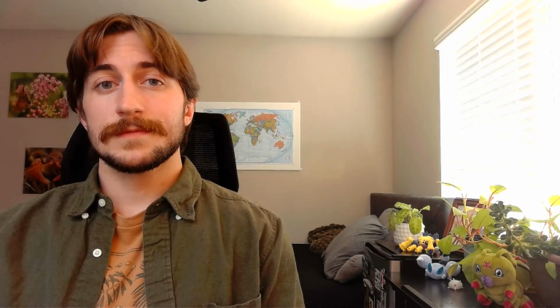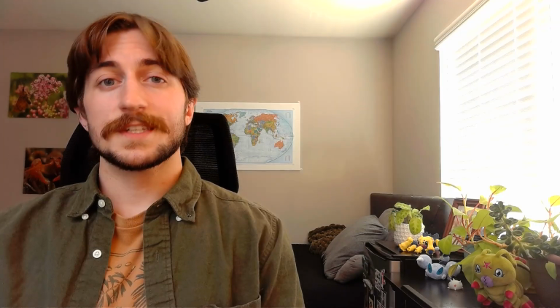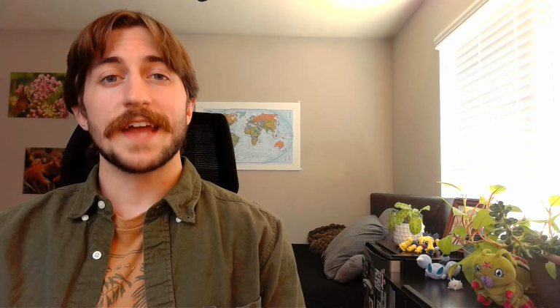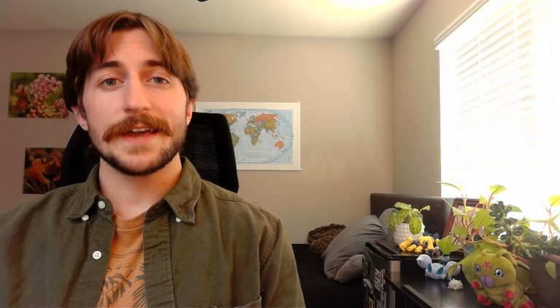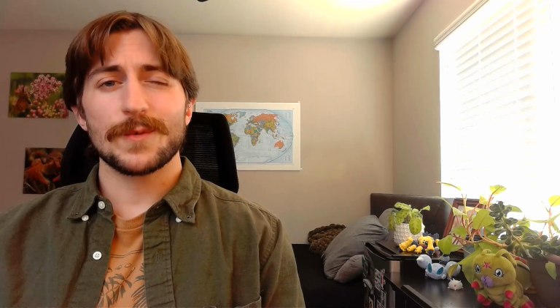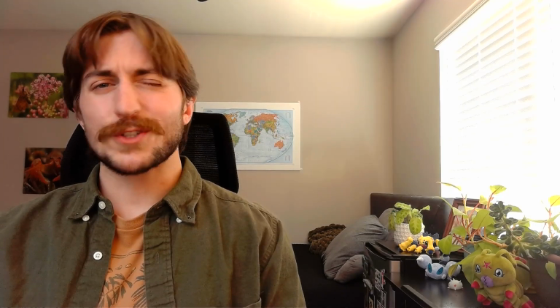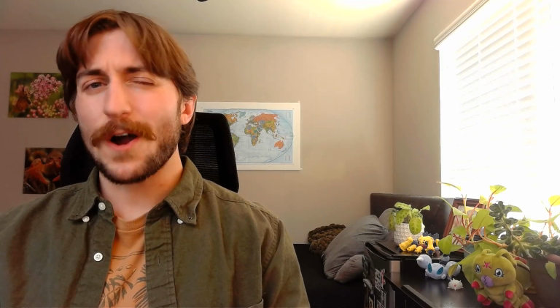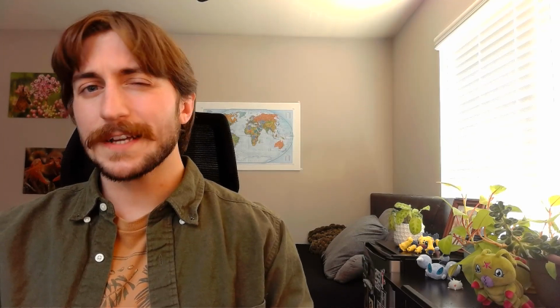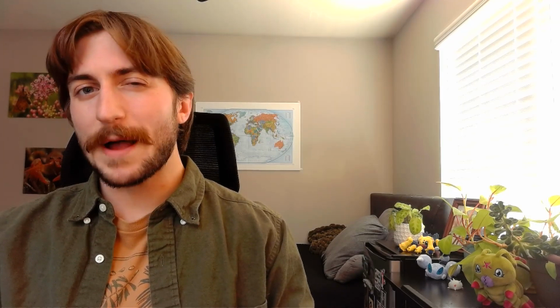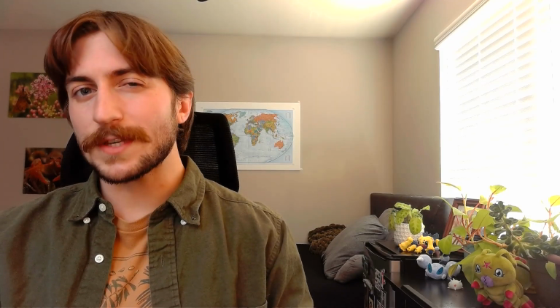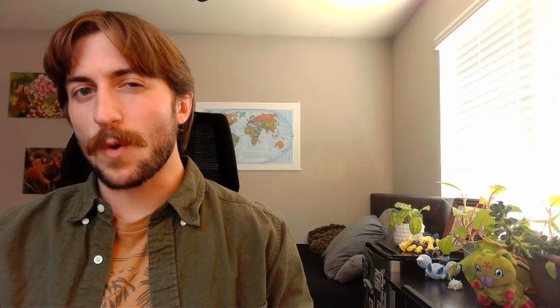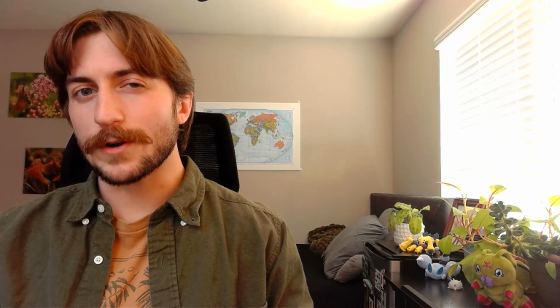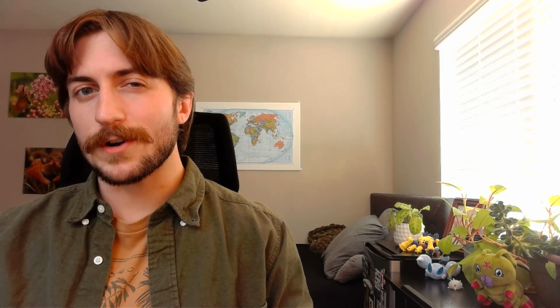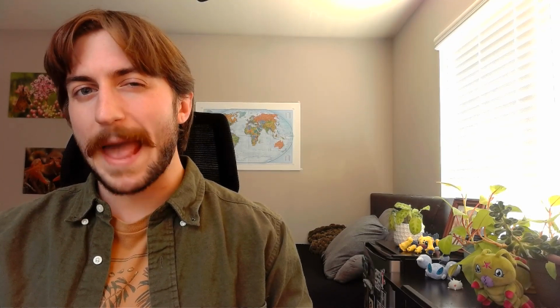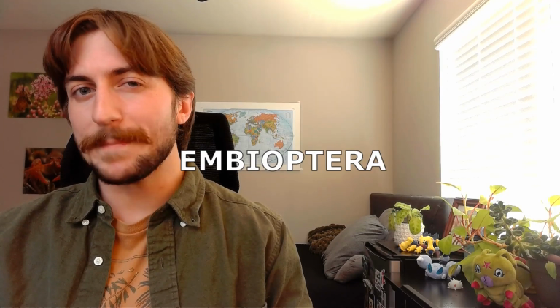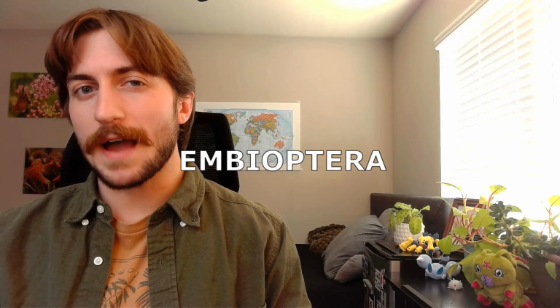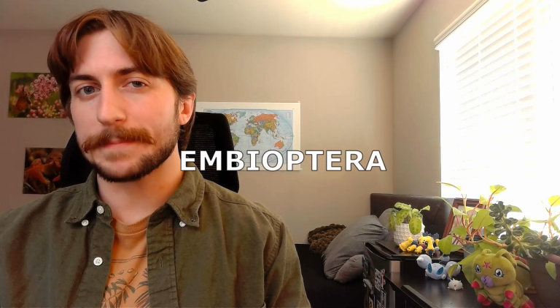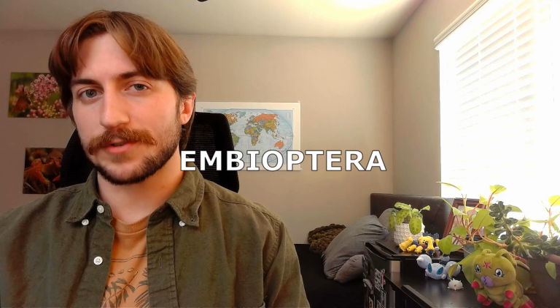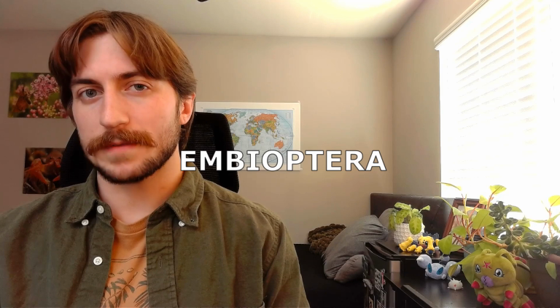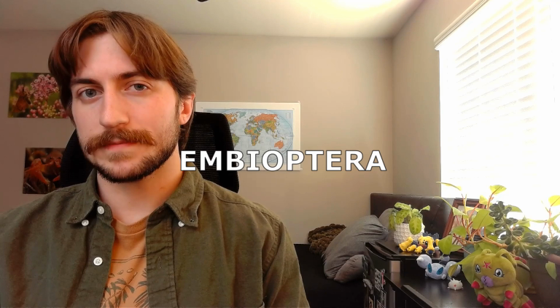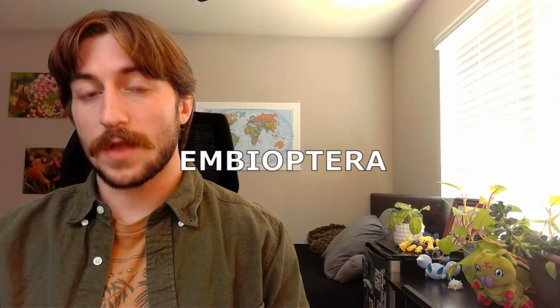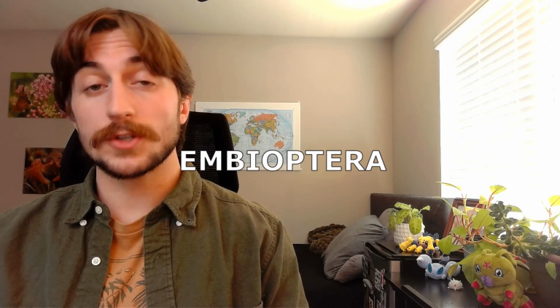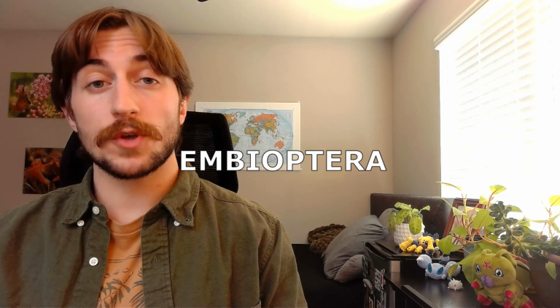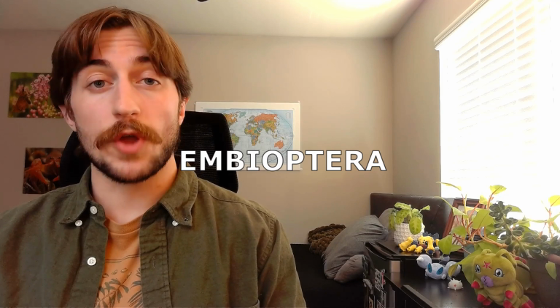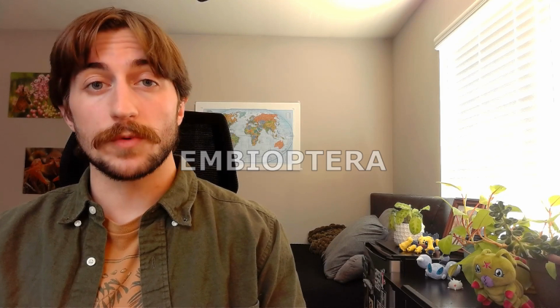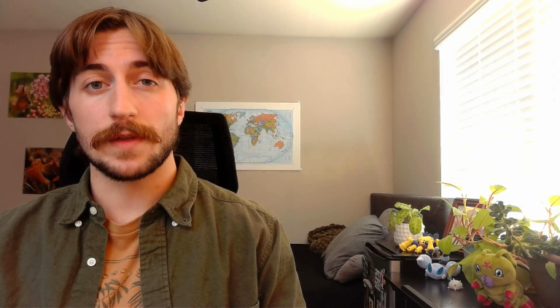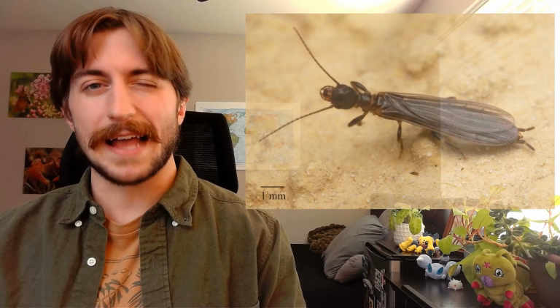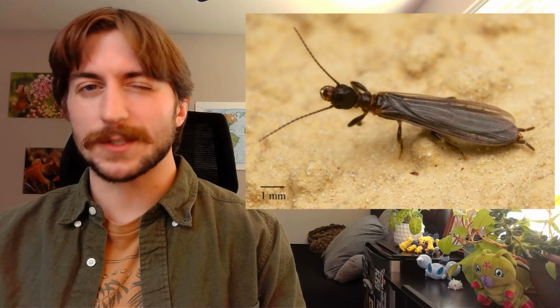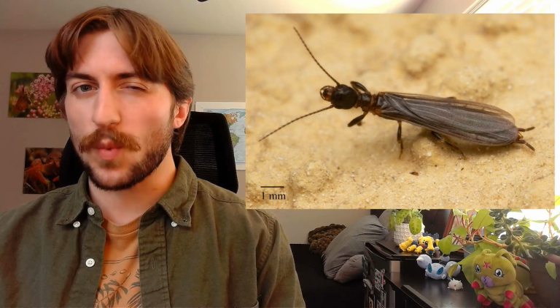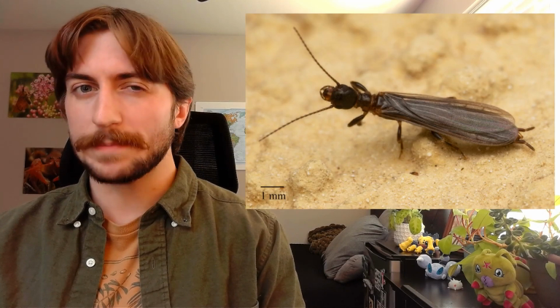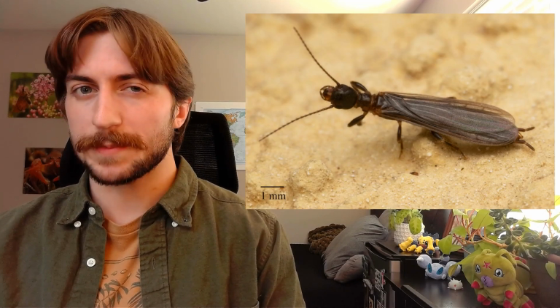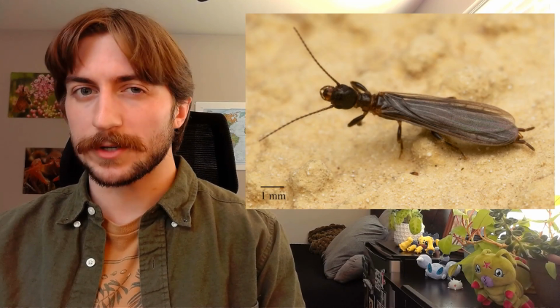Today we're talking about the order Embioptera, also known as the web spinners.